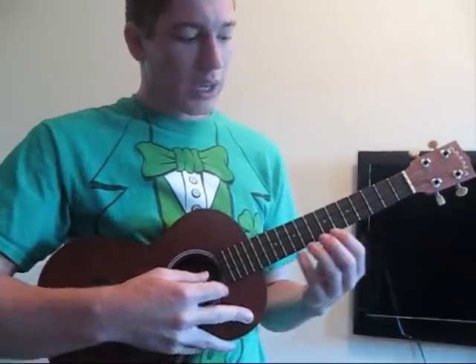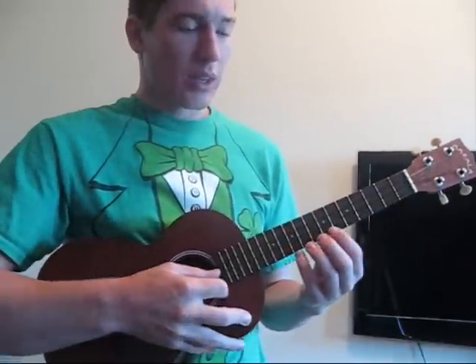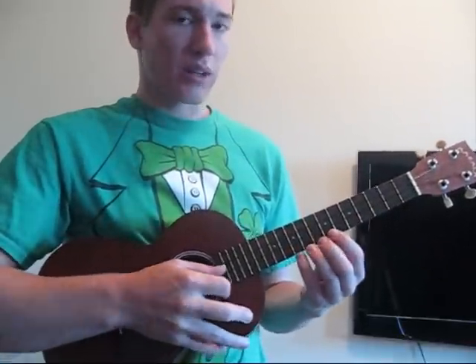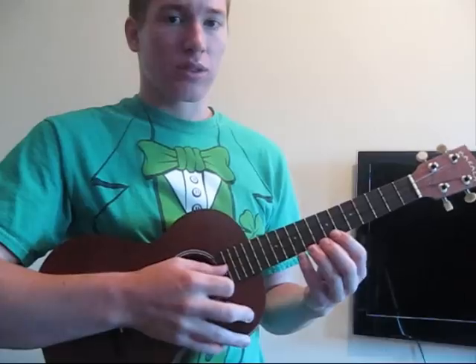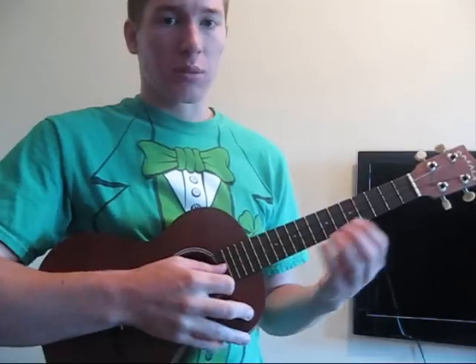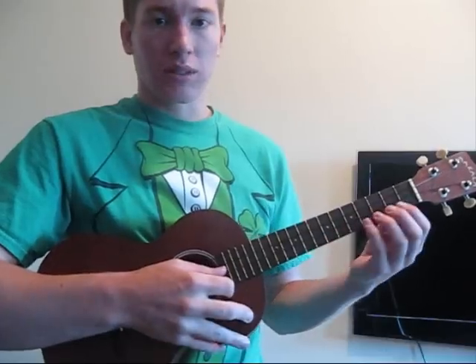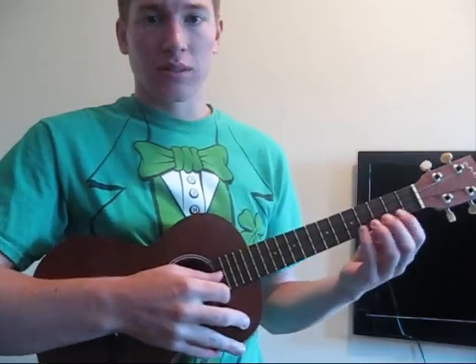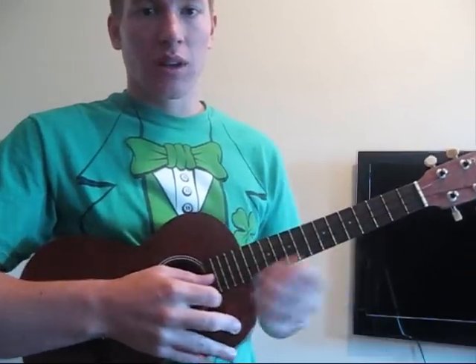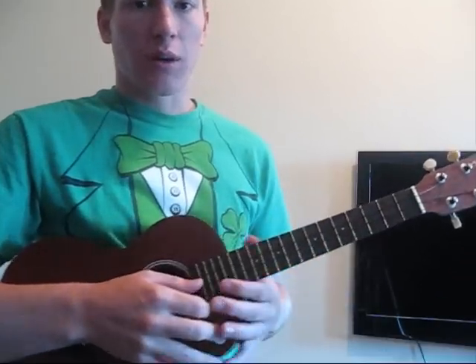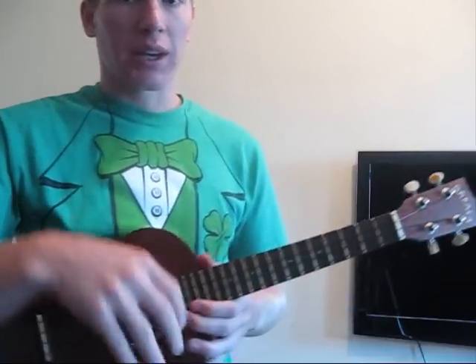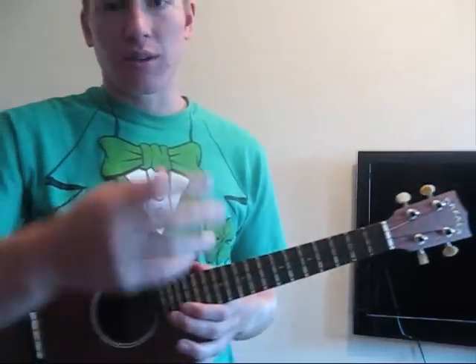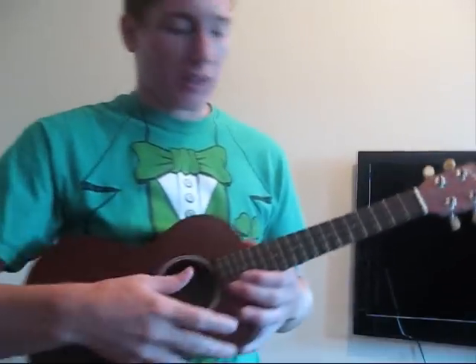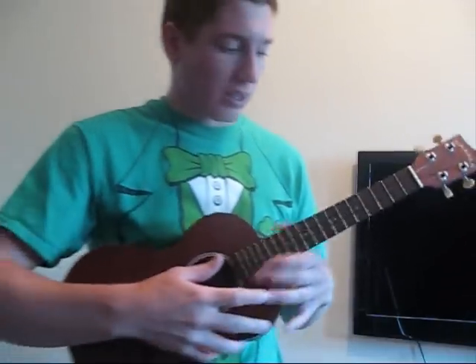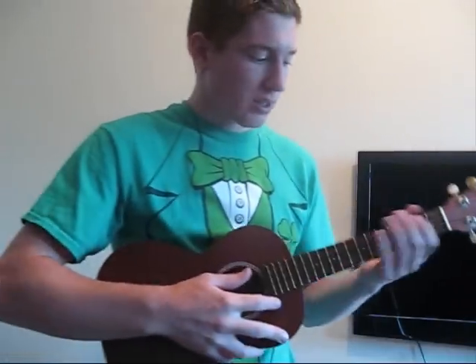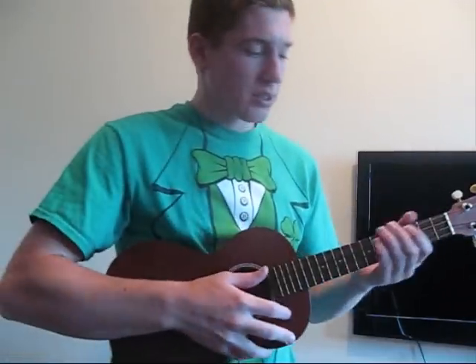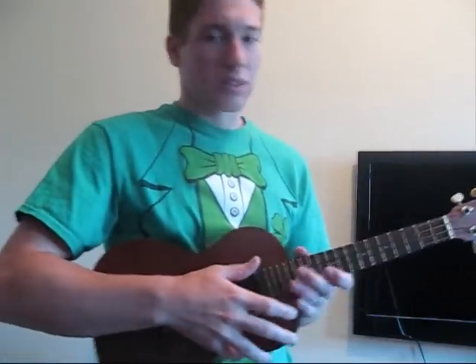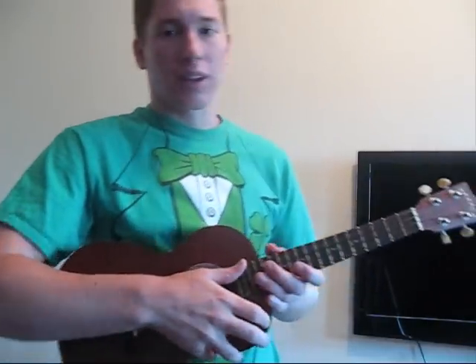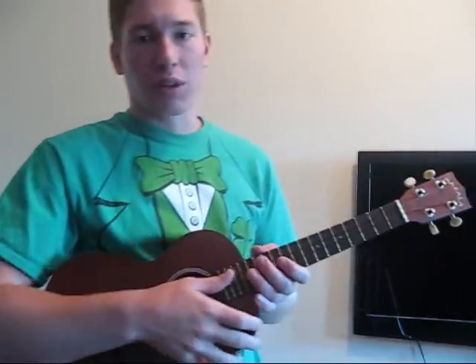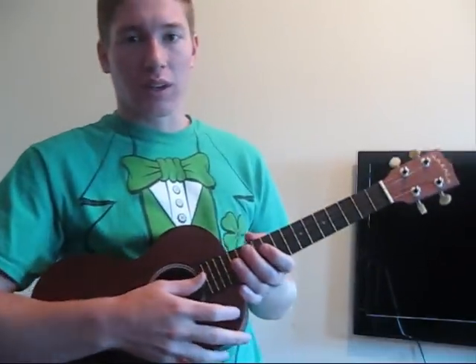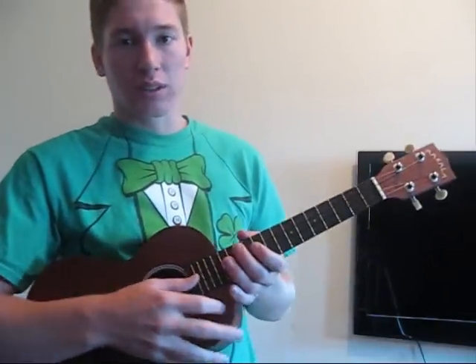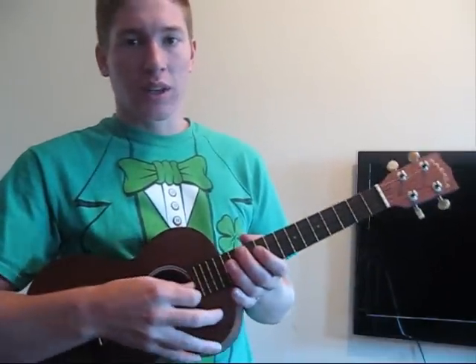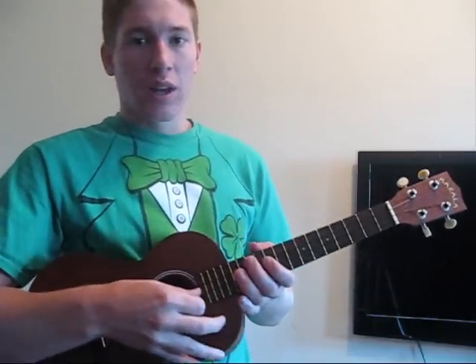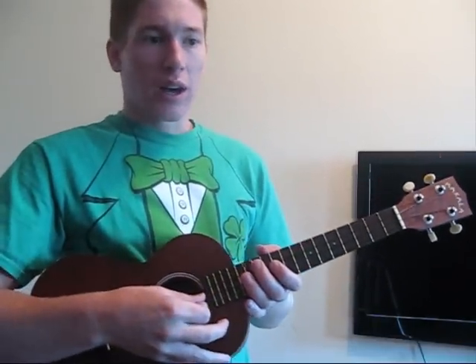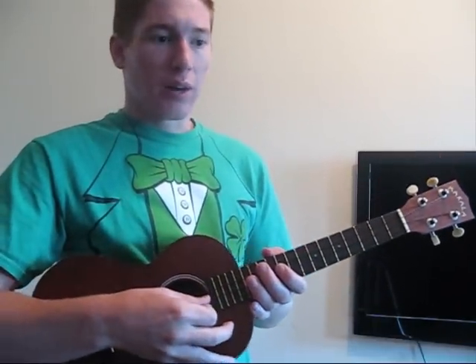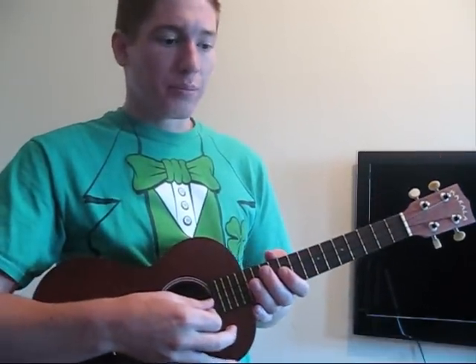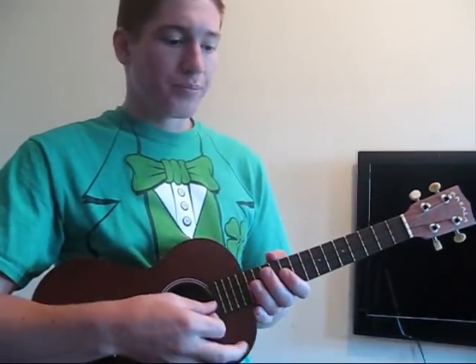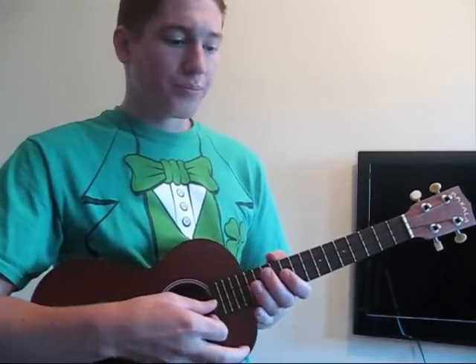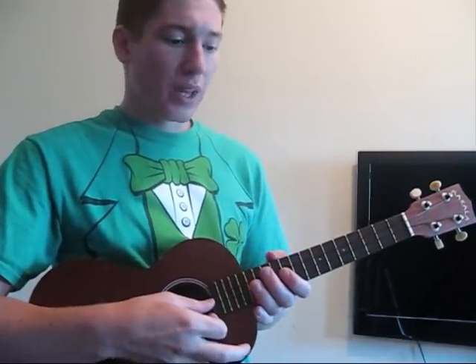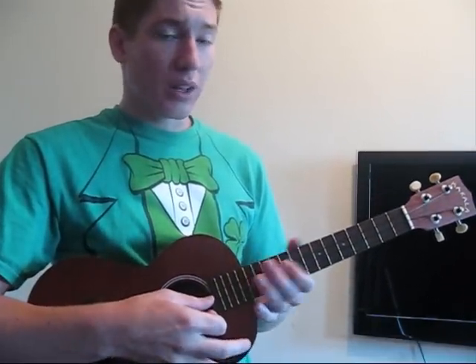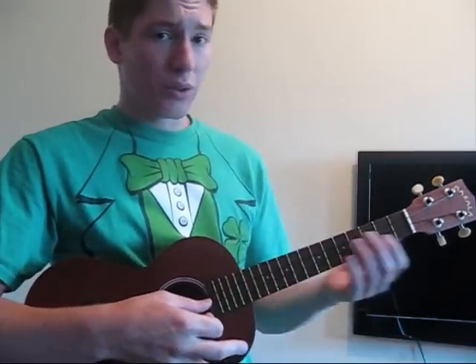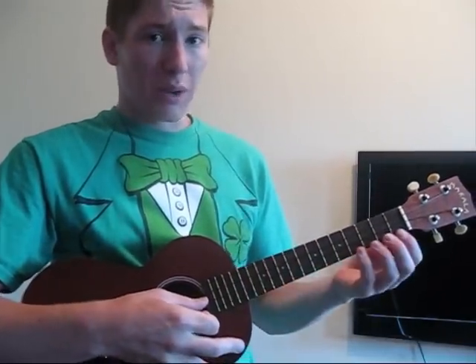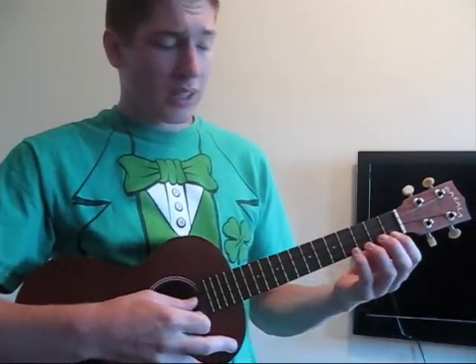And then on strumming, I'll pick into it. It's a song that I'm working on called El Condor Pasa.